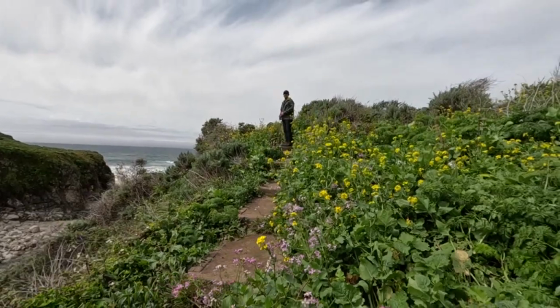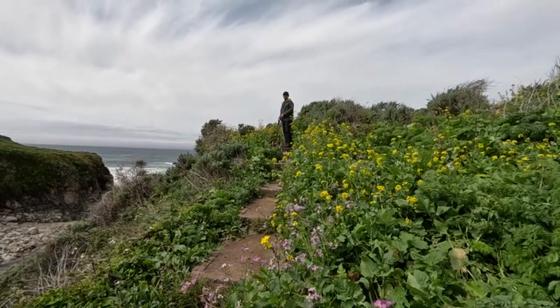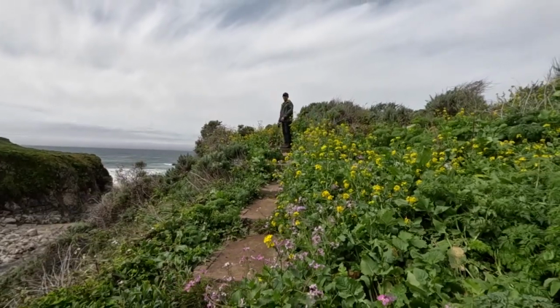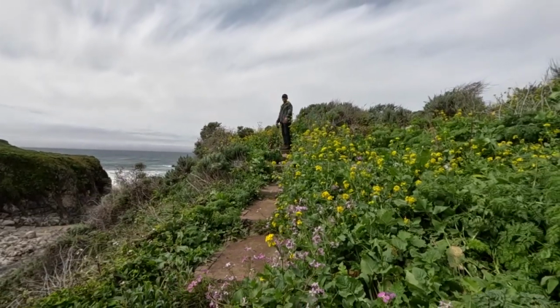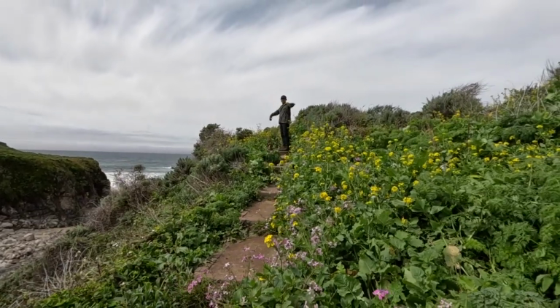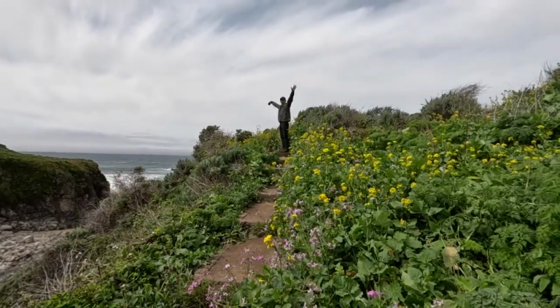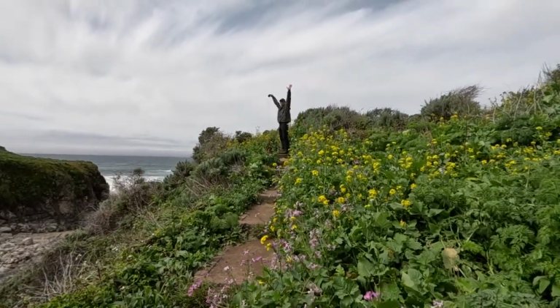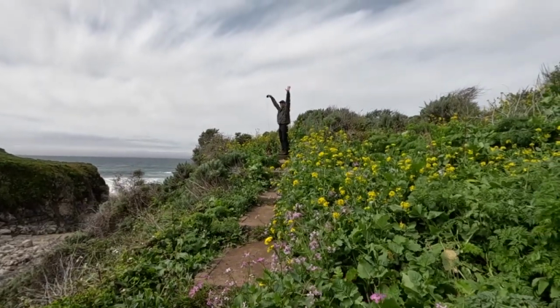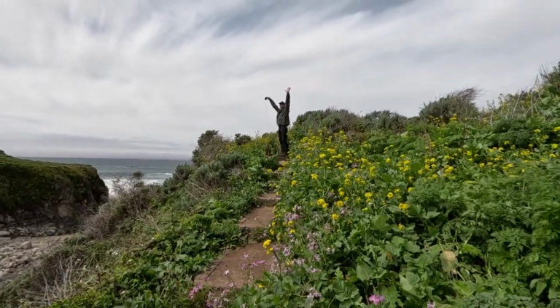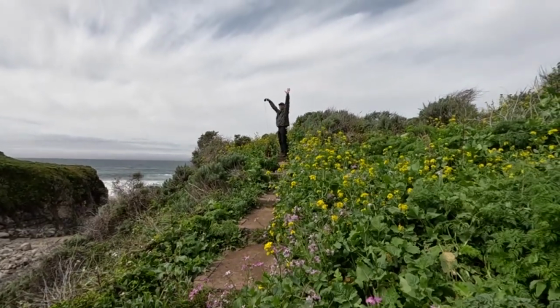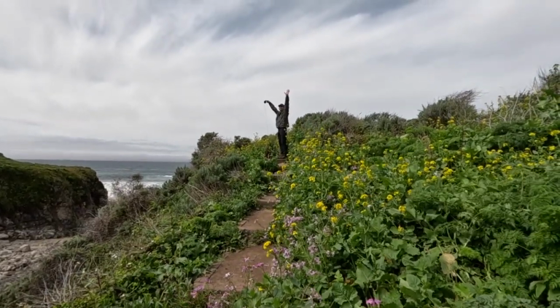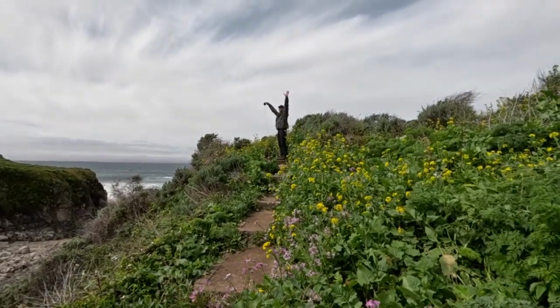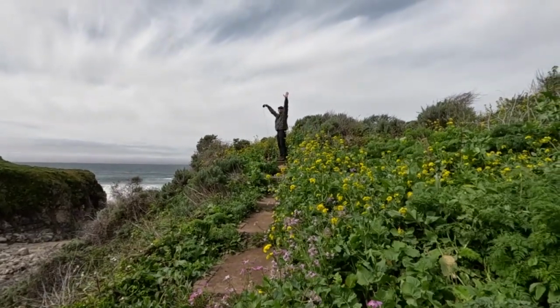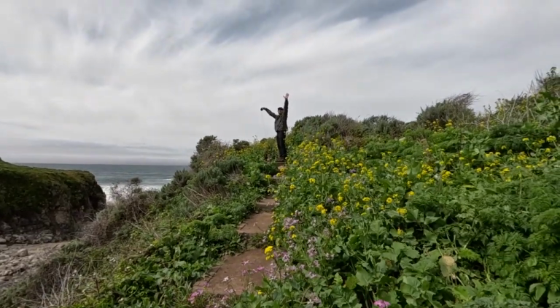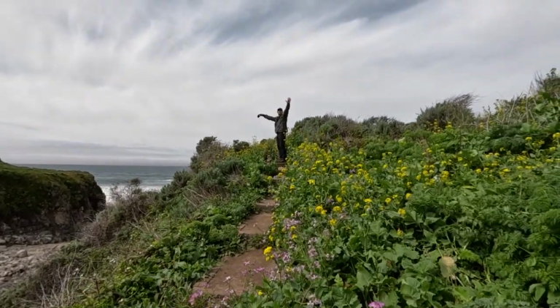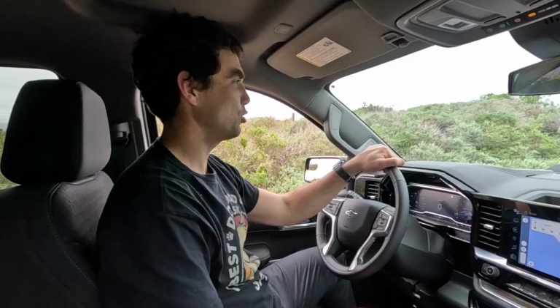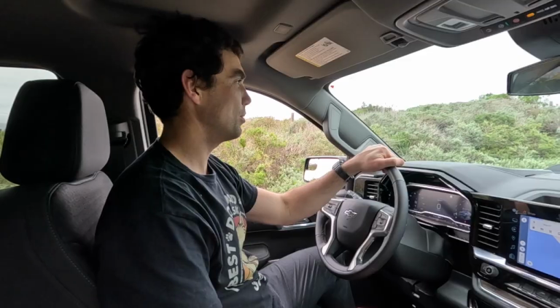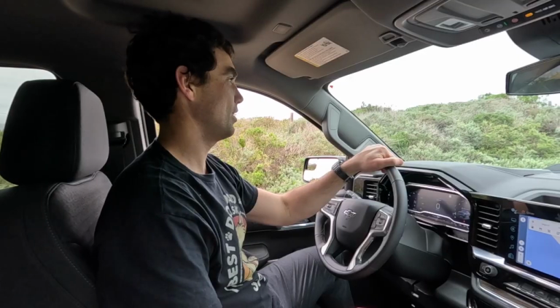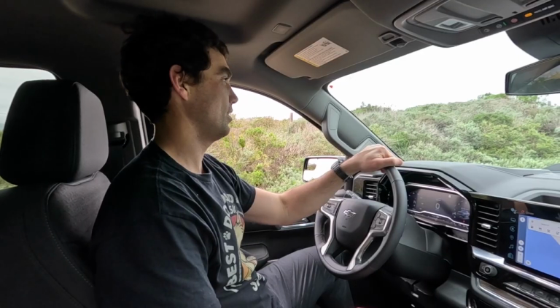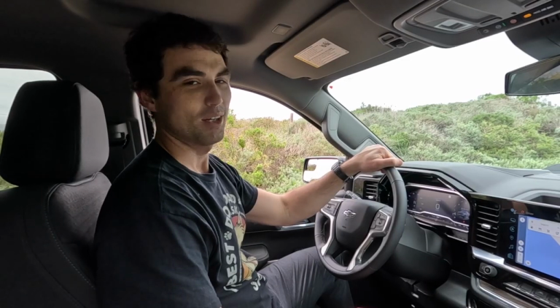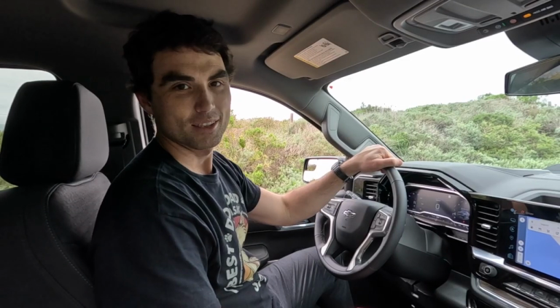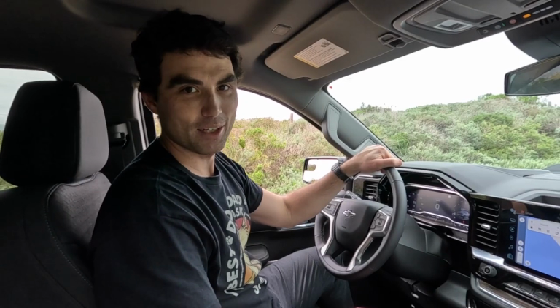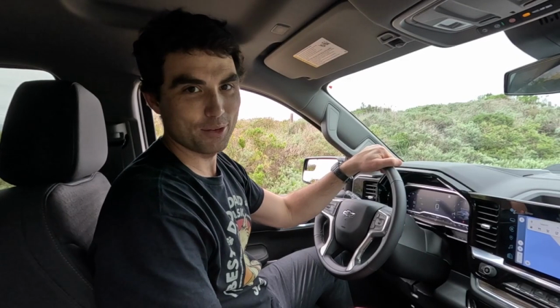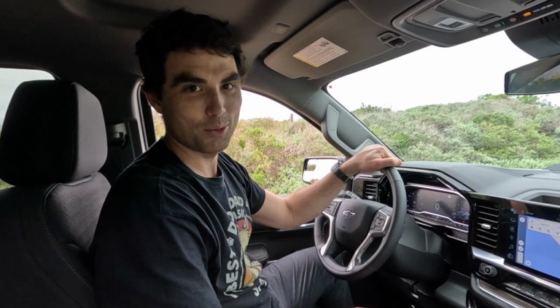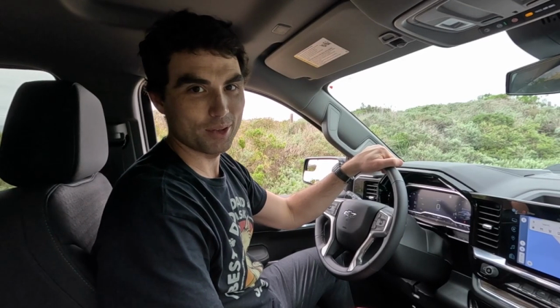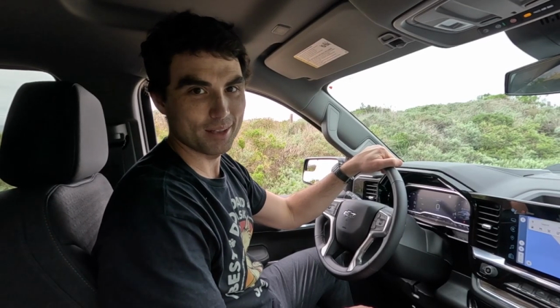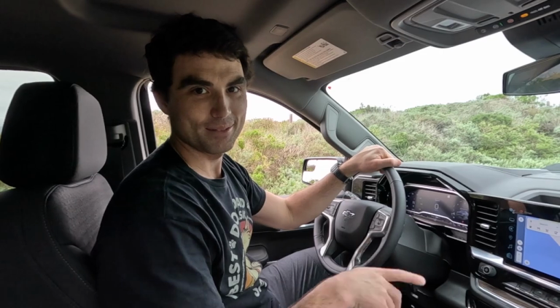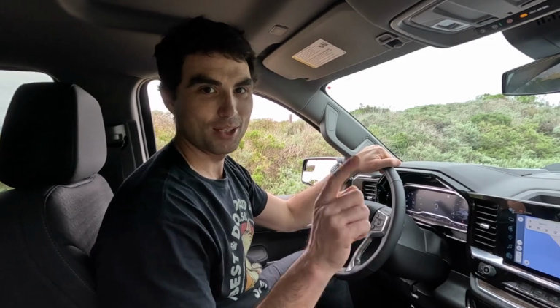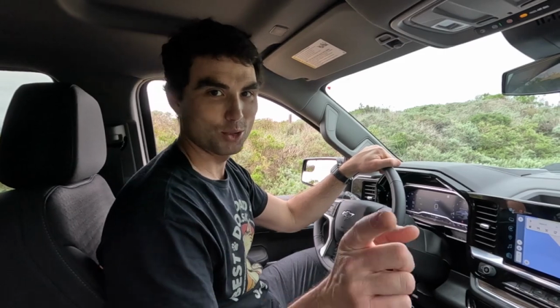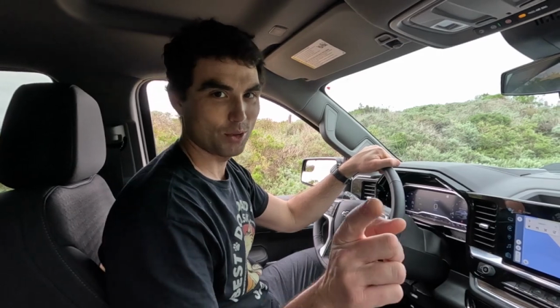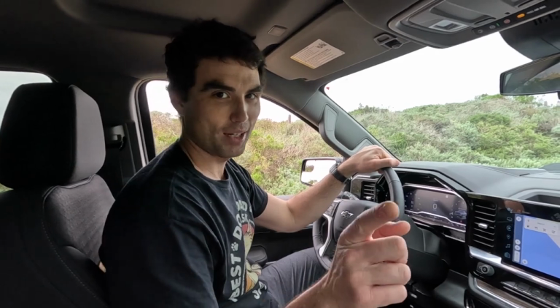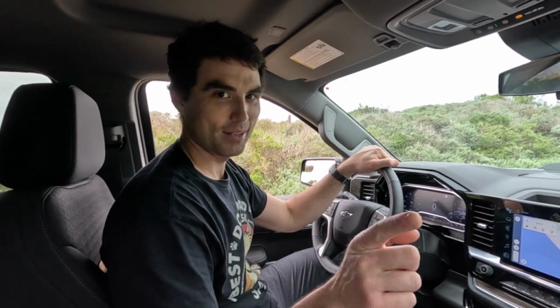One mile later — piece of cake, a little muddy, definitely worth it. Enjoy the hike.